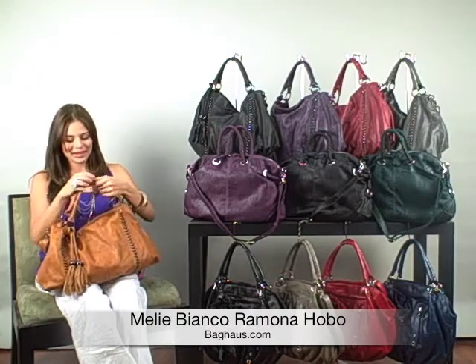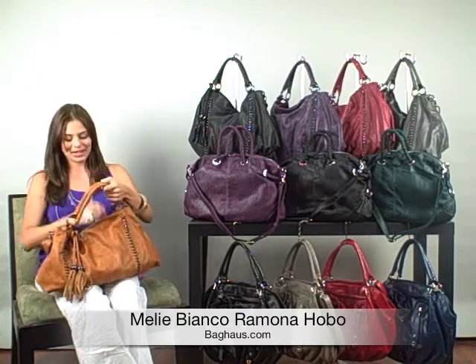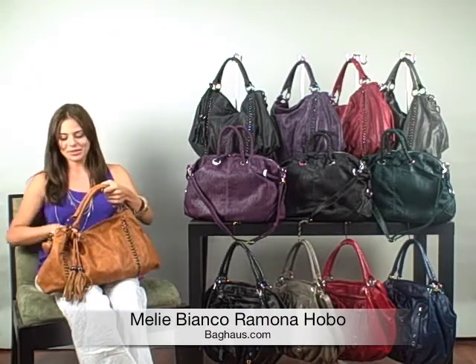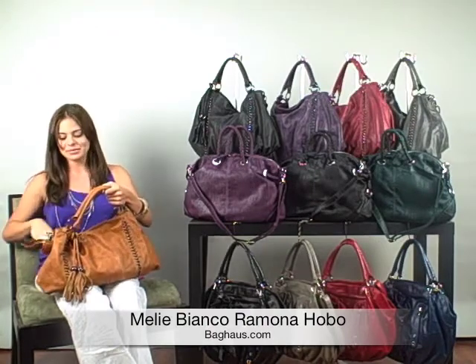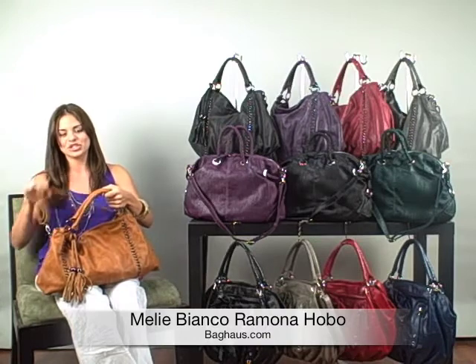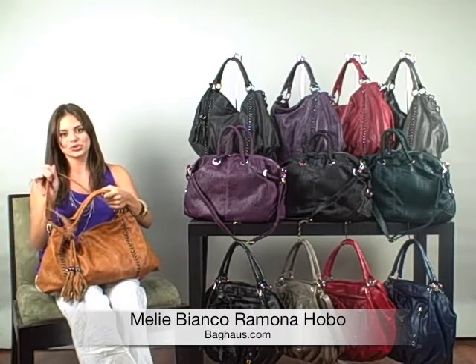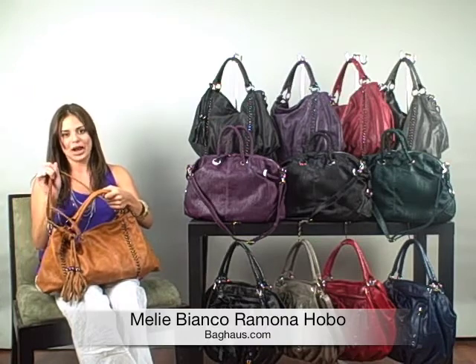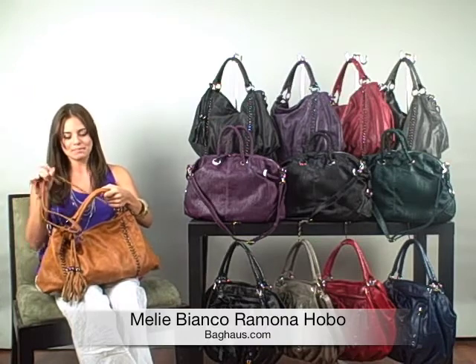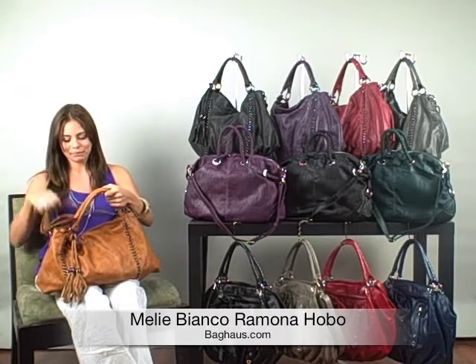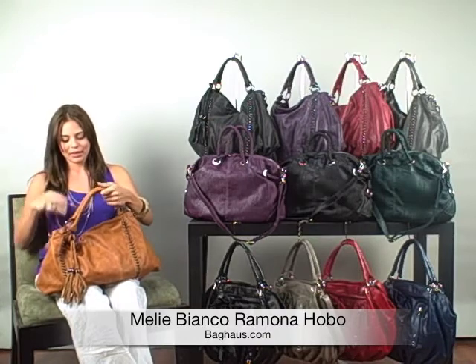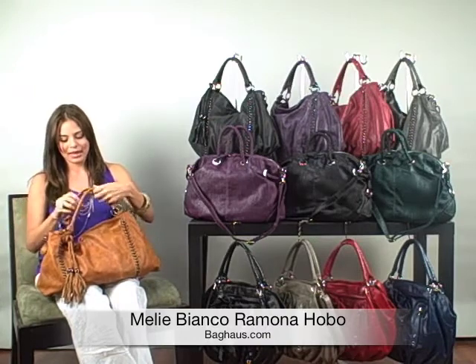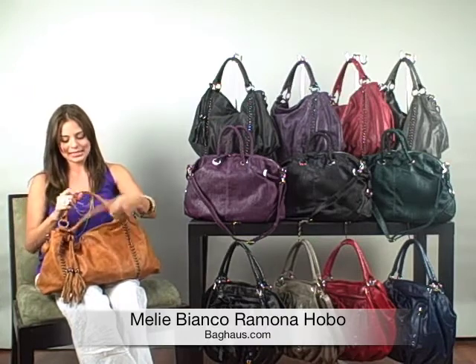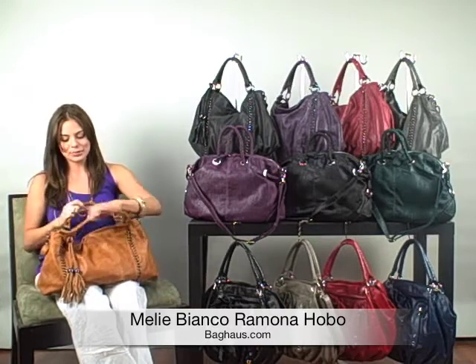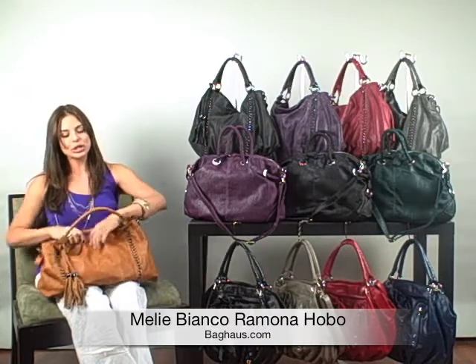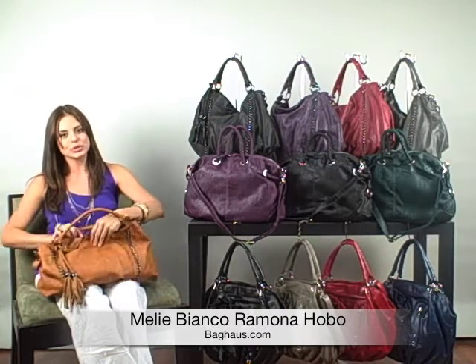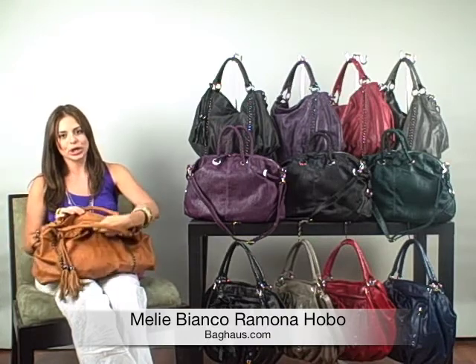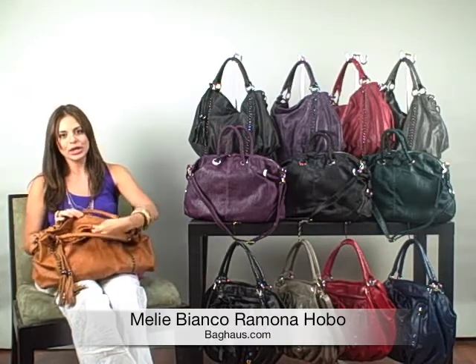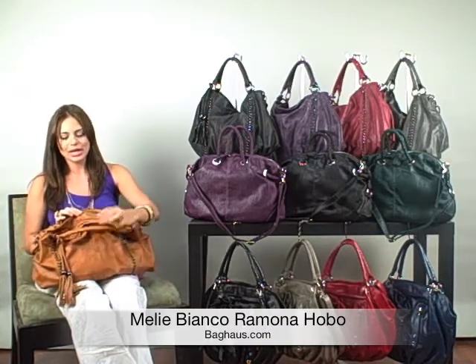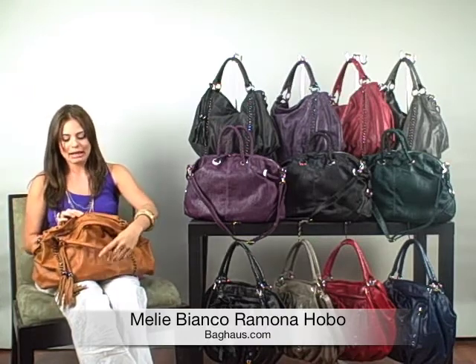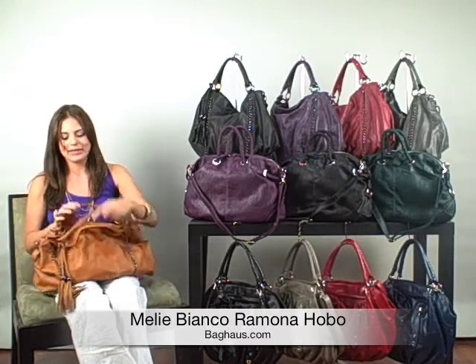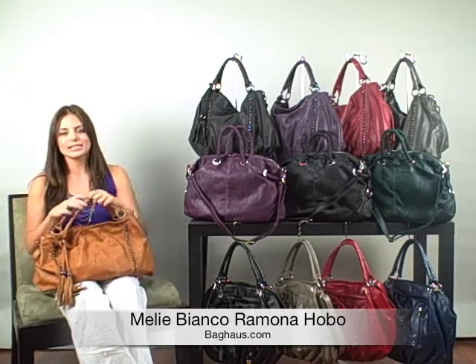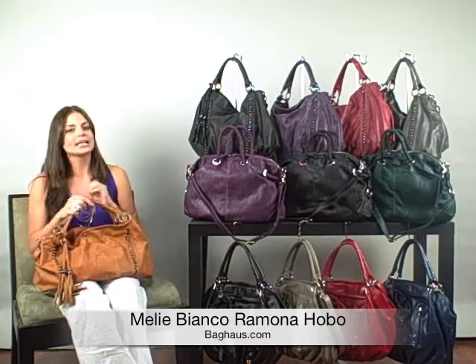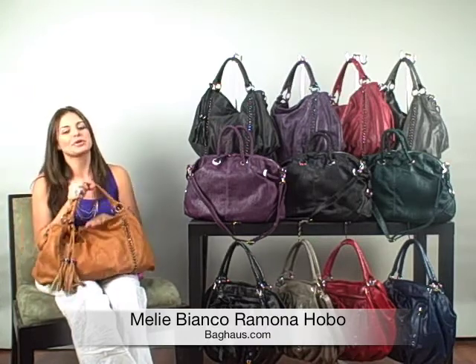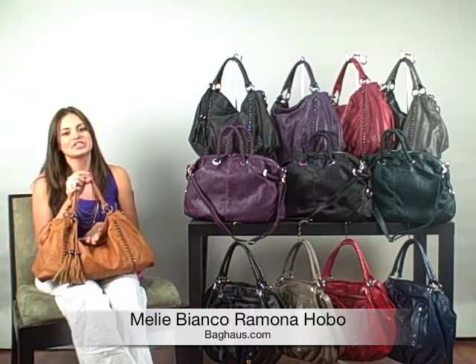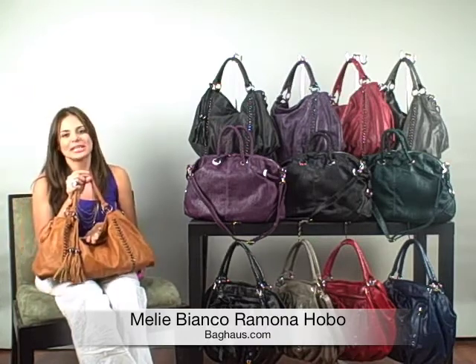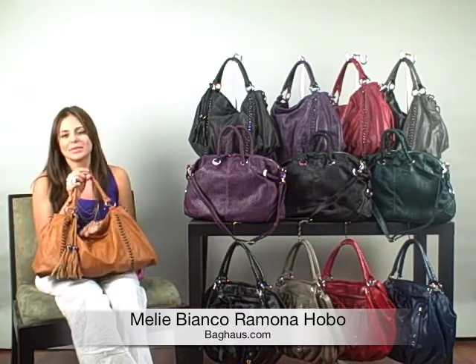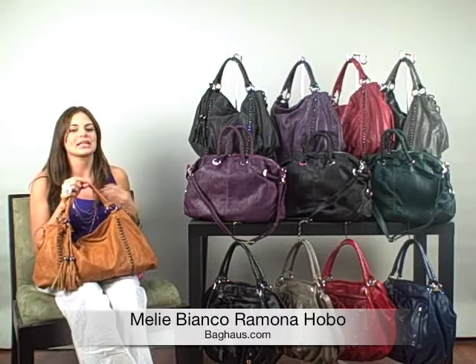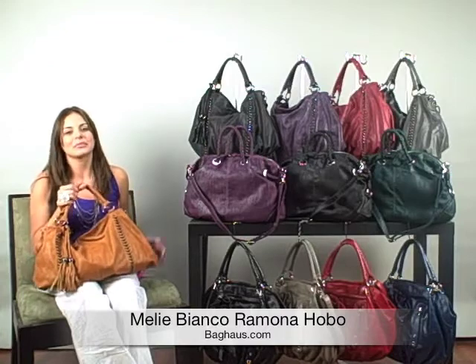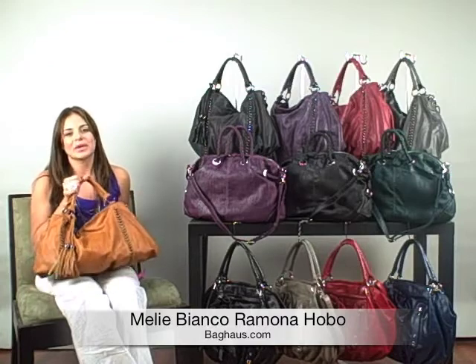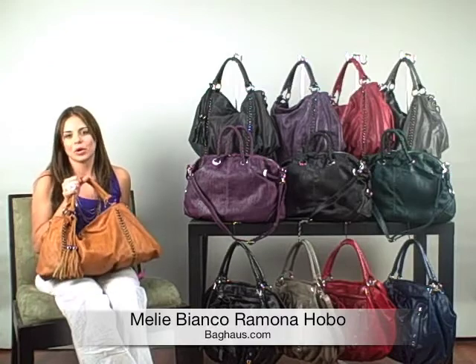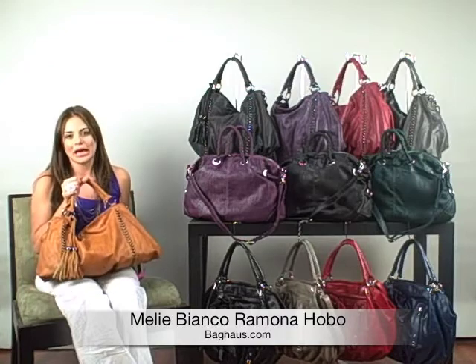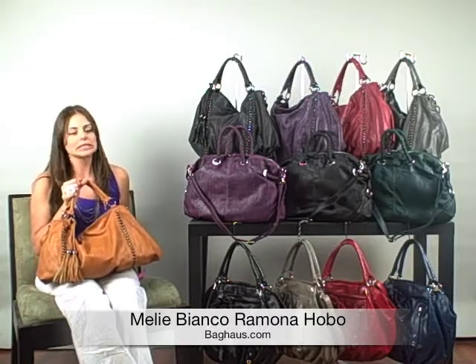It also comes with a shoulder strap and has a zippered closure. The inside is pretty much the same as the other Millen Bianco bags.